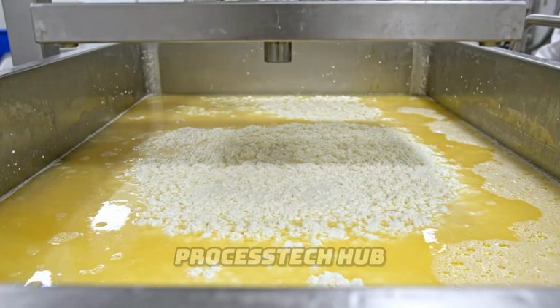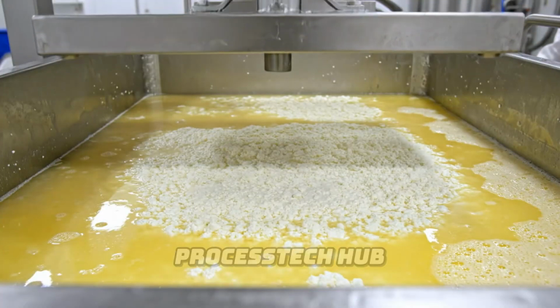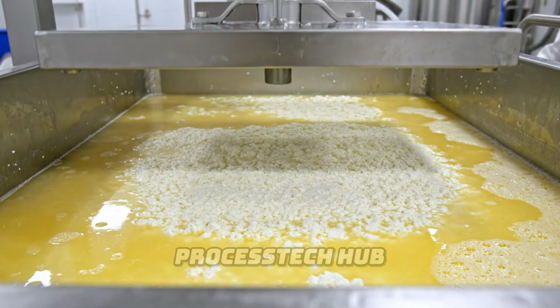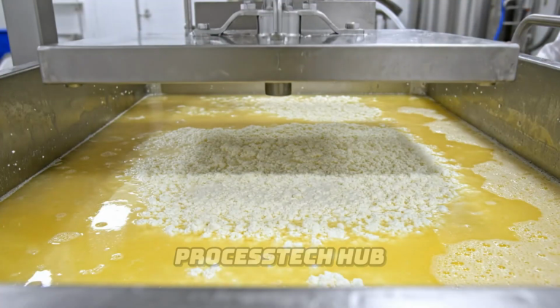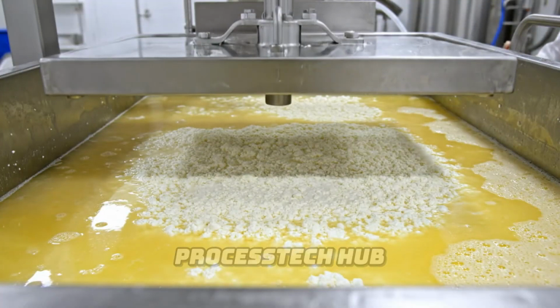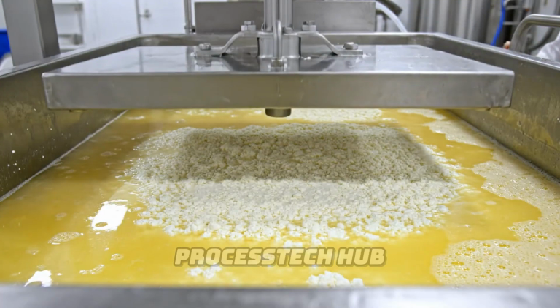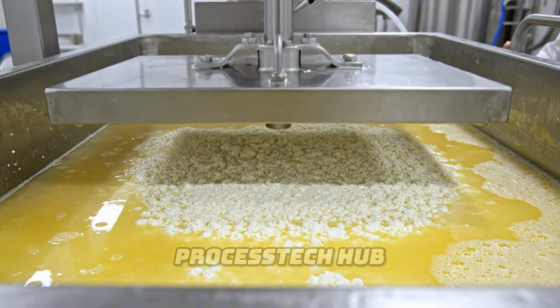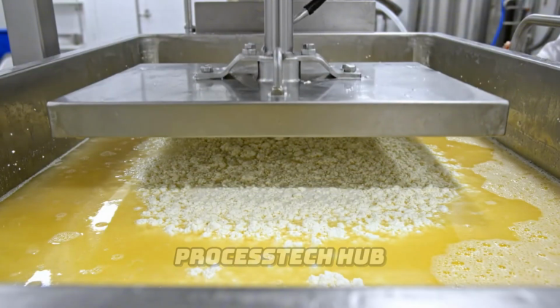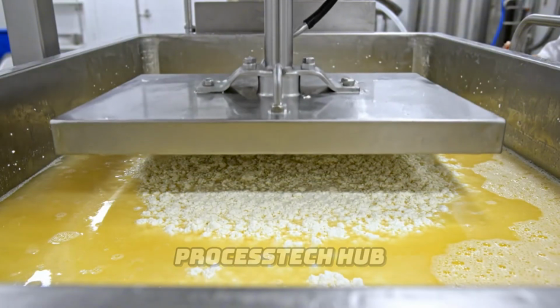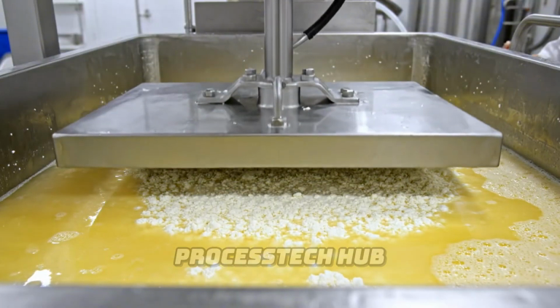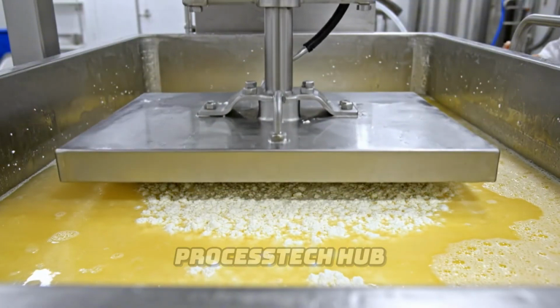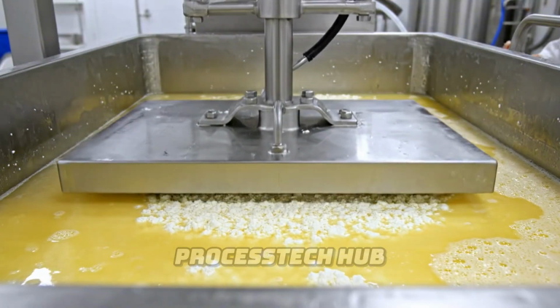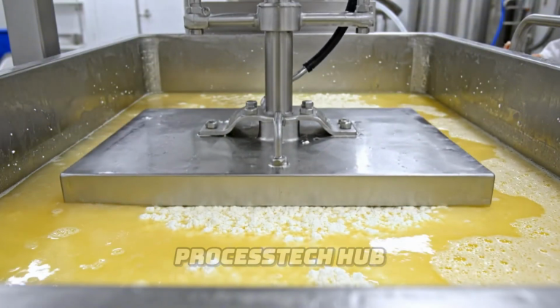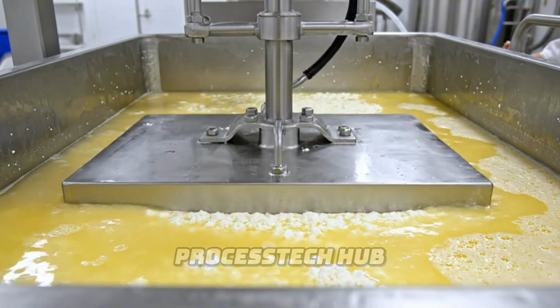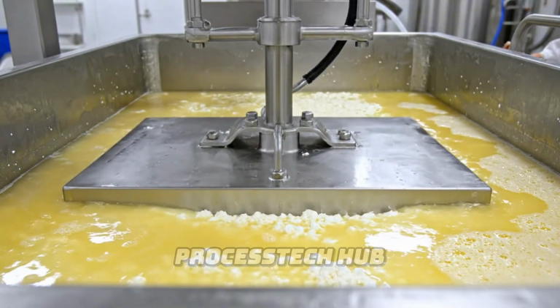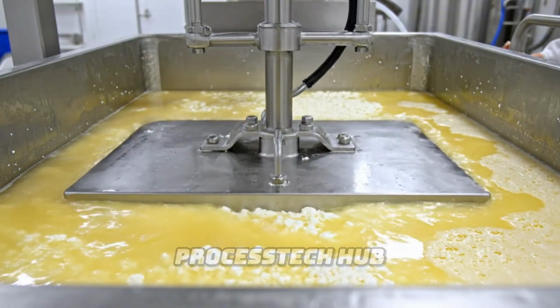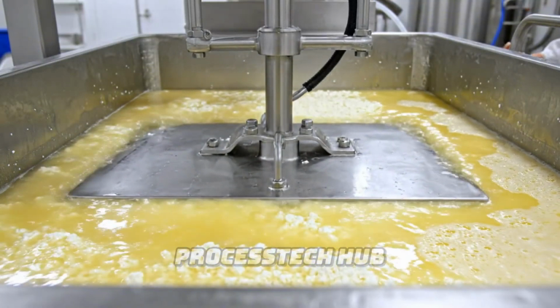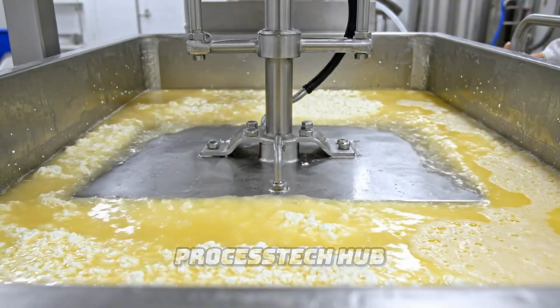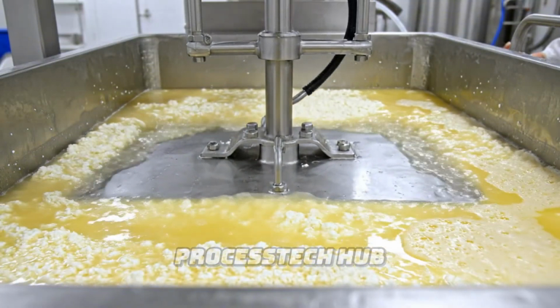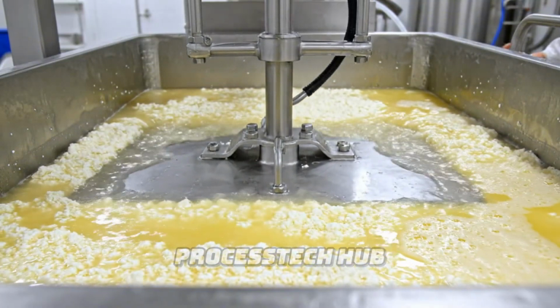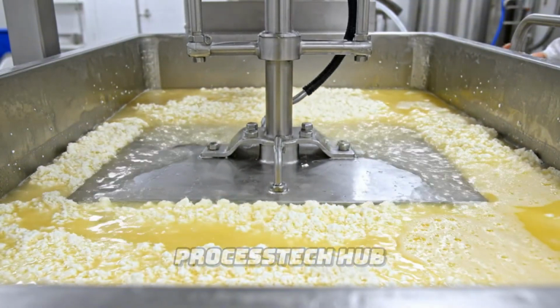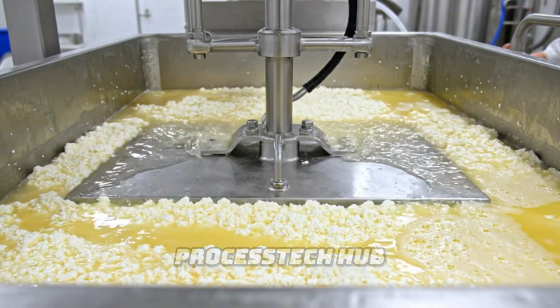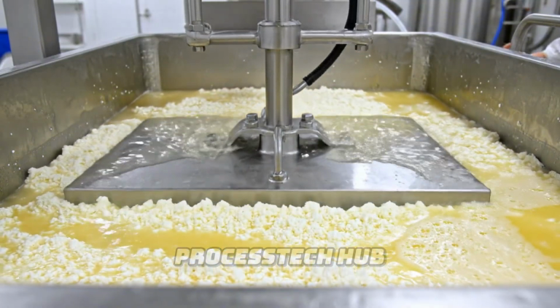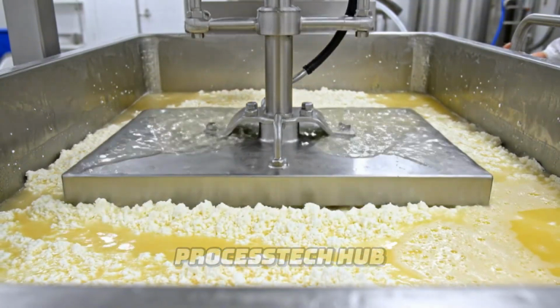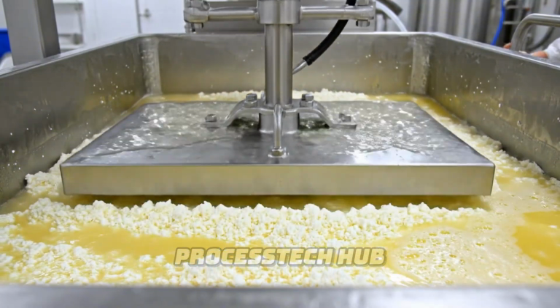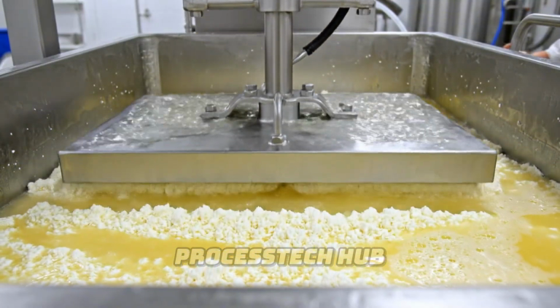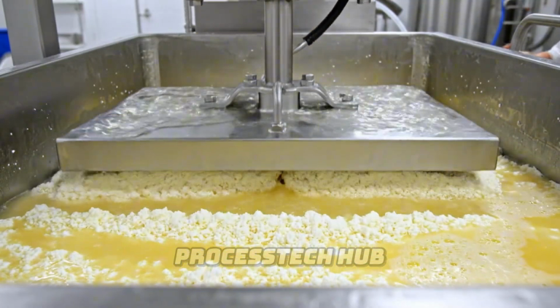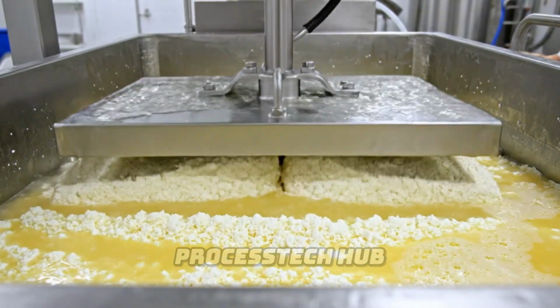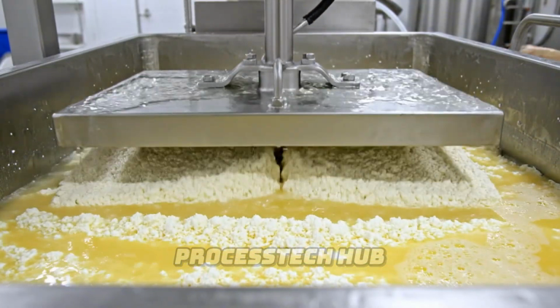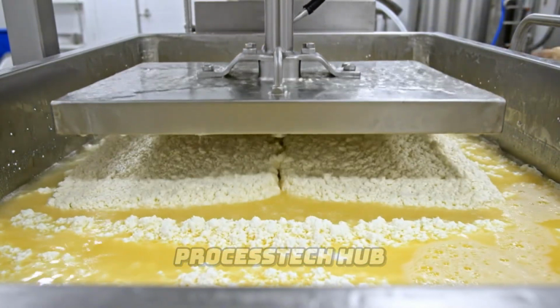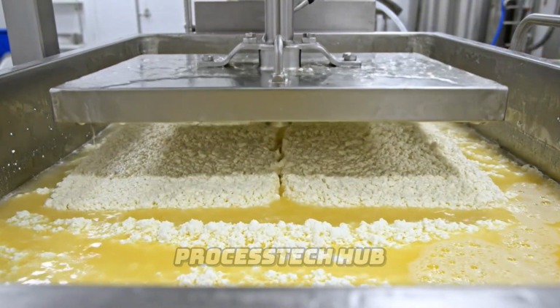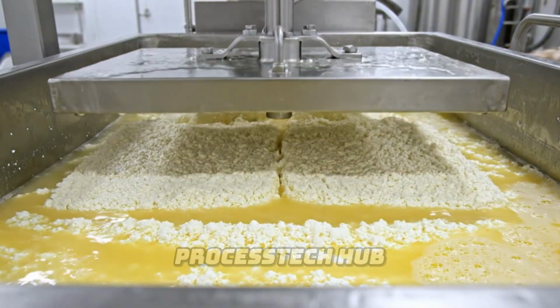Once cut, the curds are gently compressed by the automated press, separating the remaining whey.